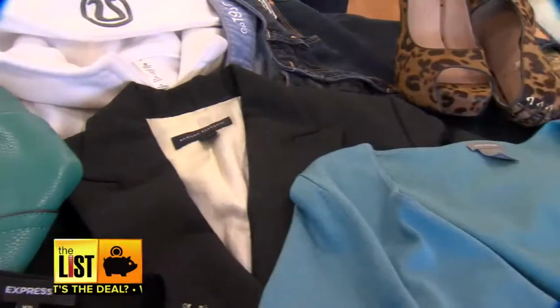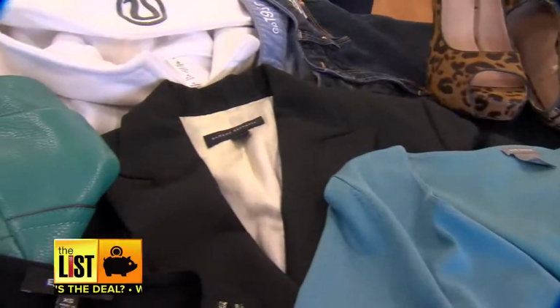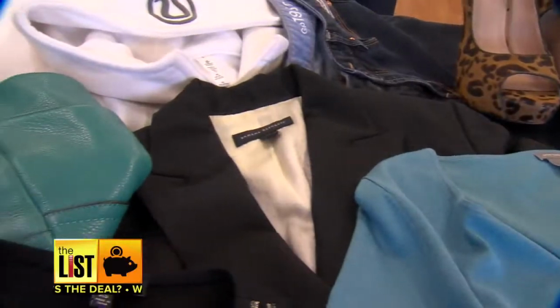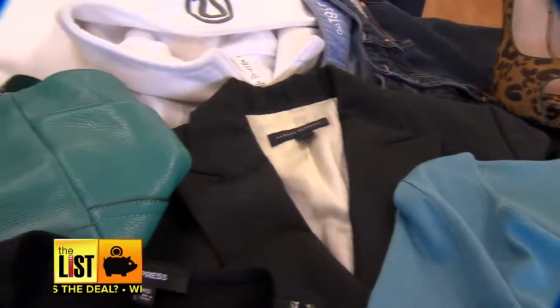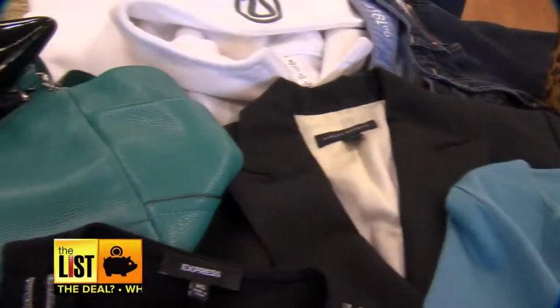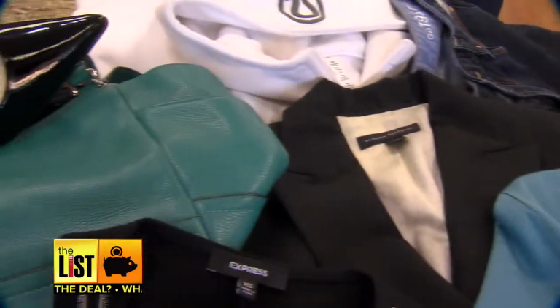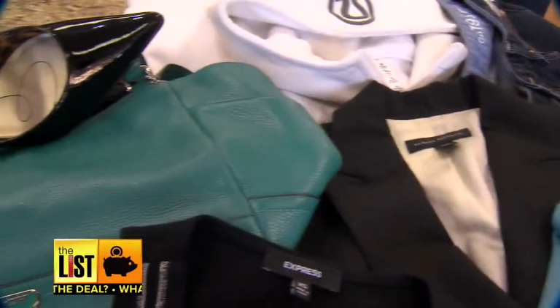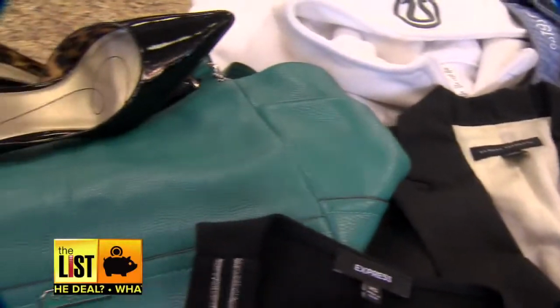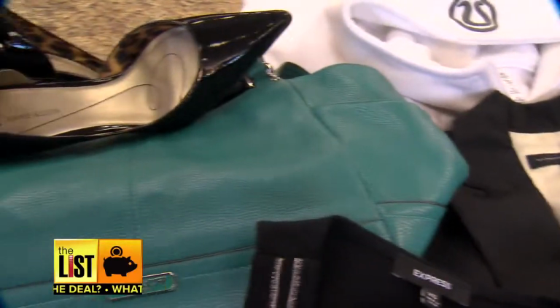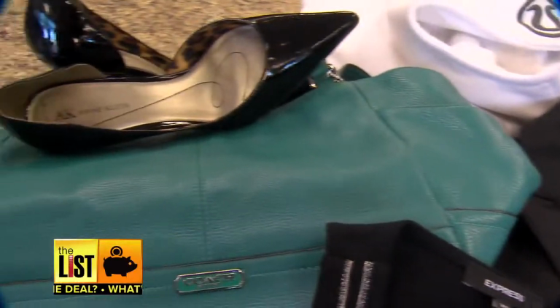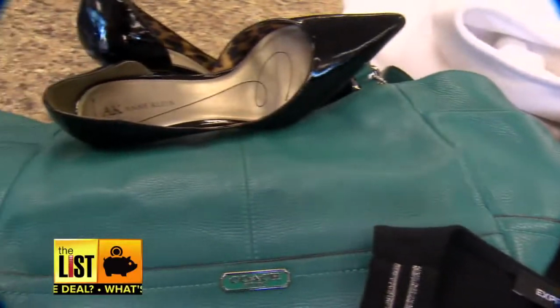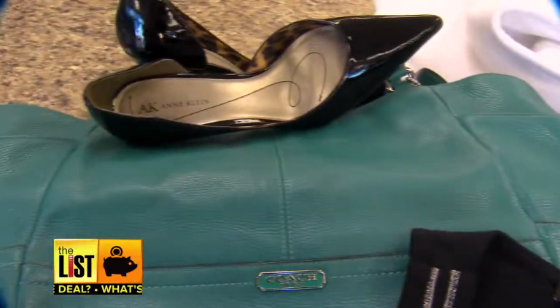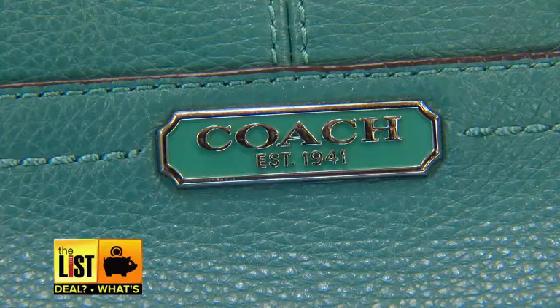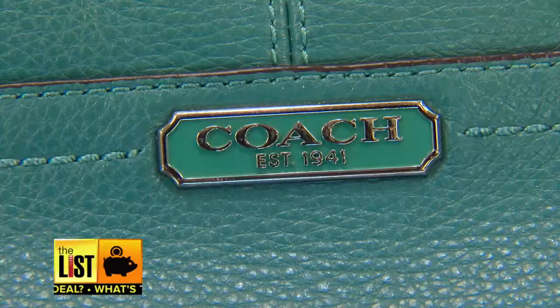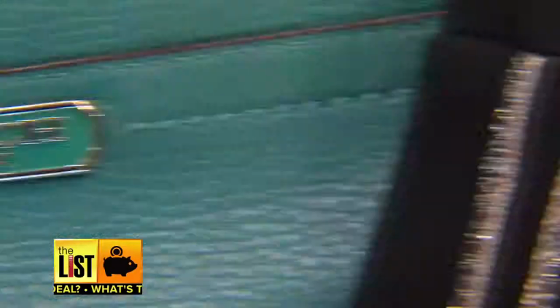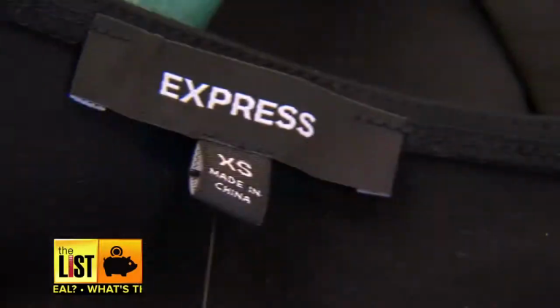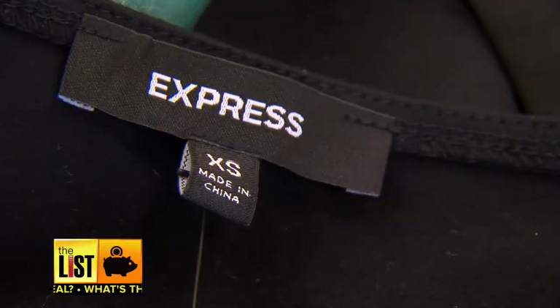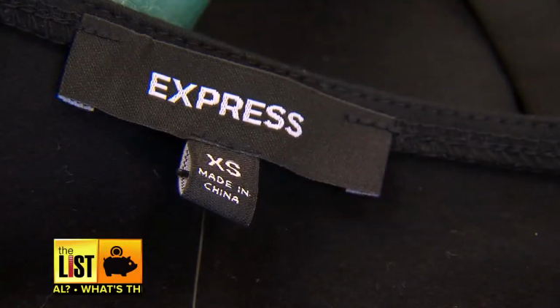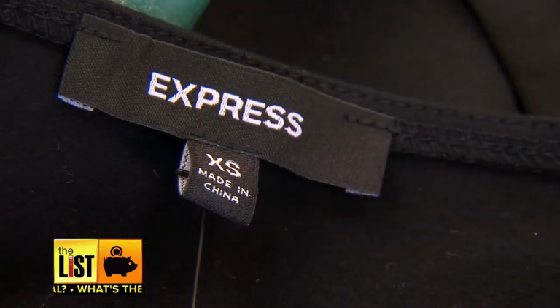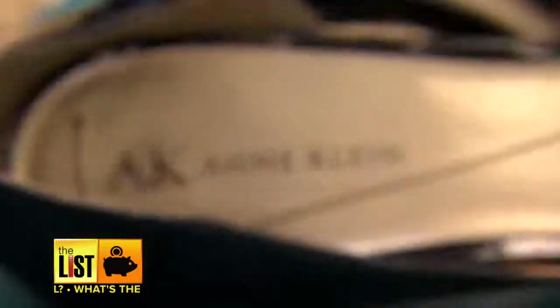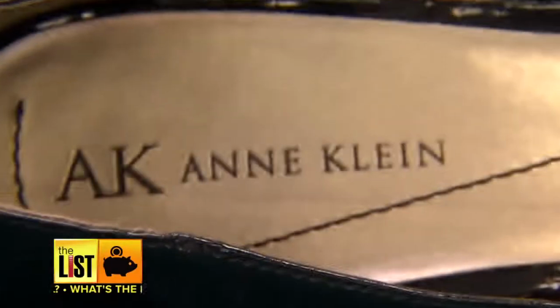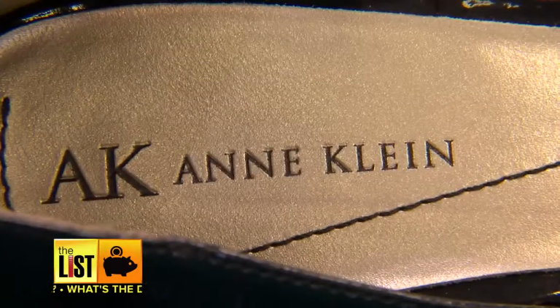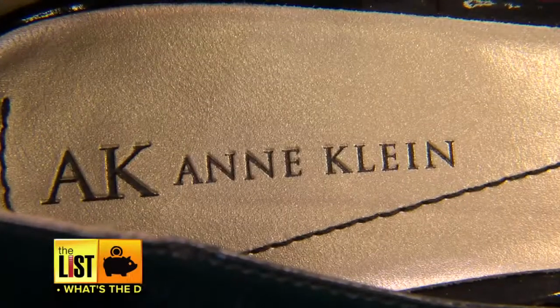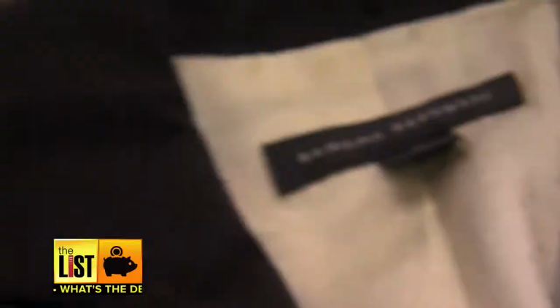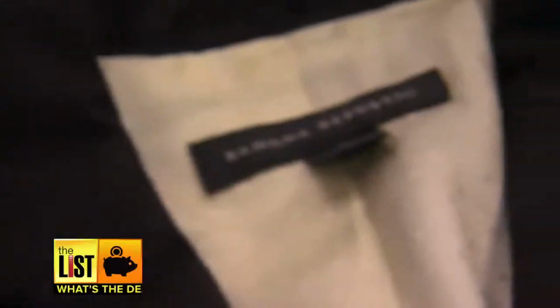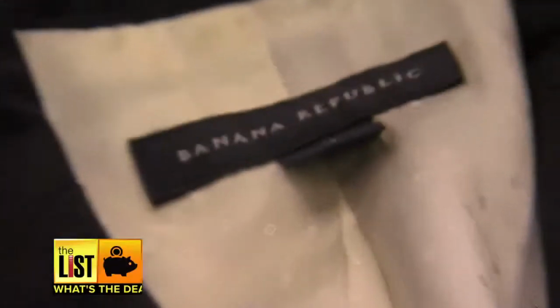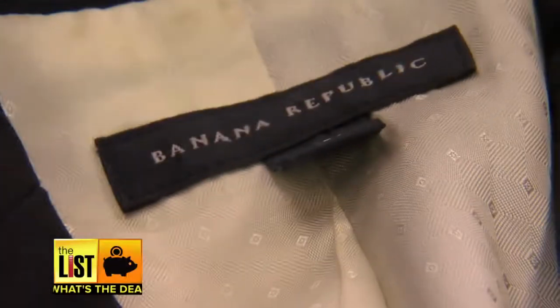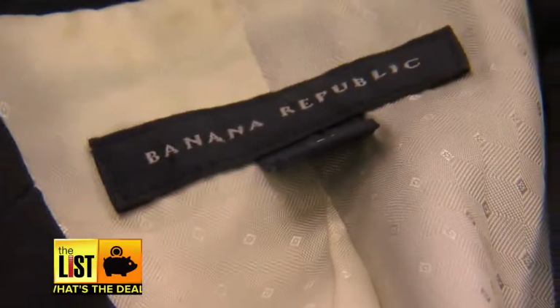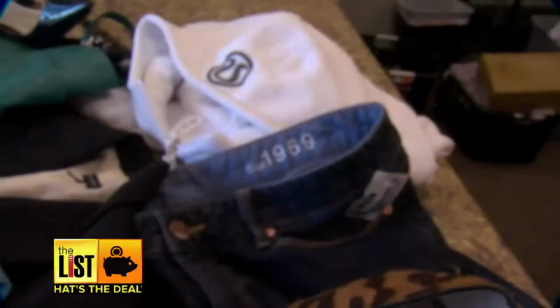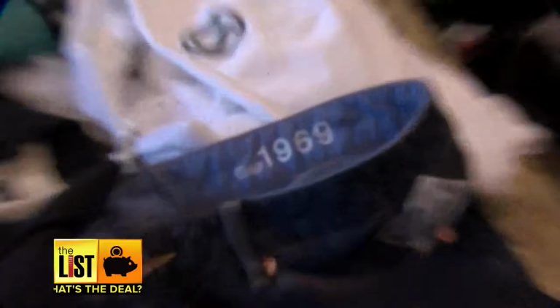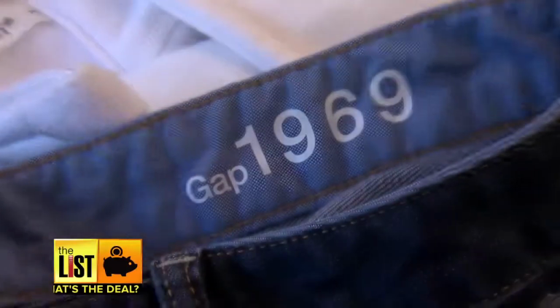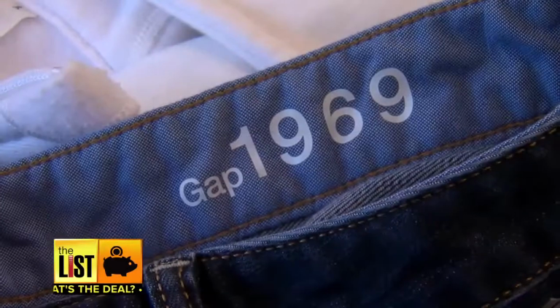They look for certain brands that tend to sell, including Coach, Express, Ann Klein, Banana Republic, and Gap.